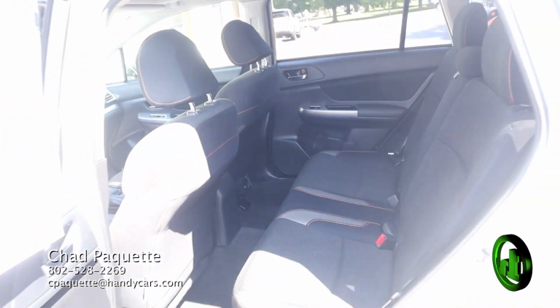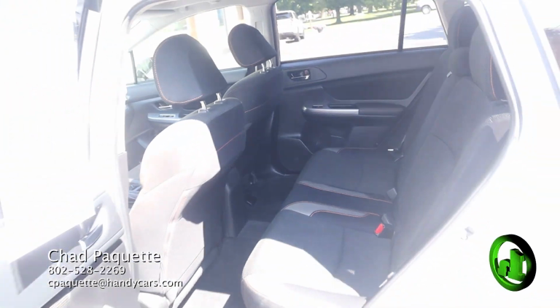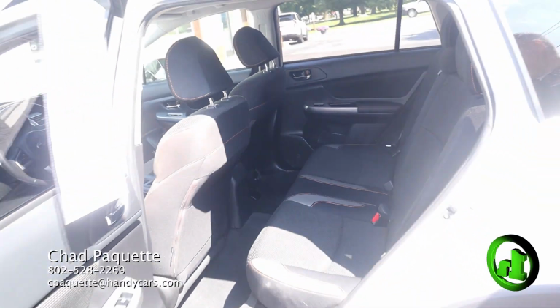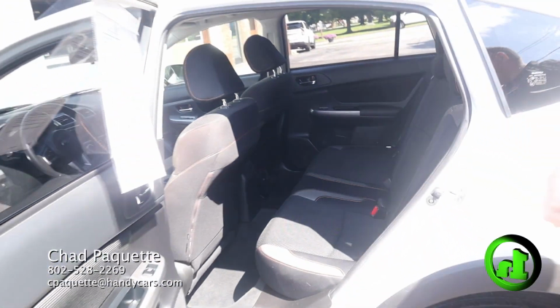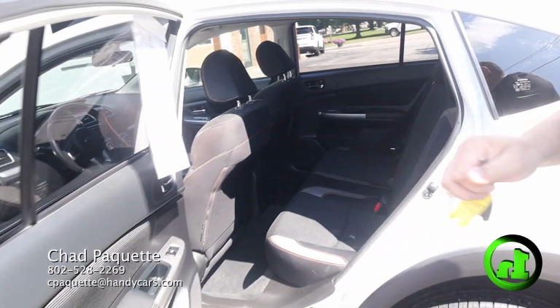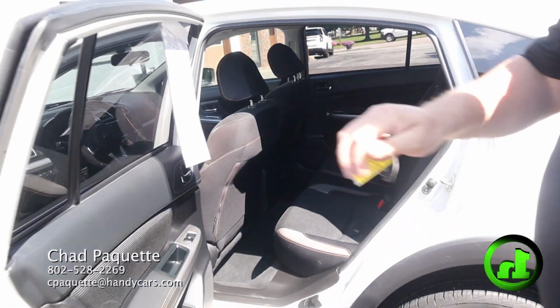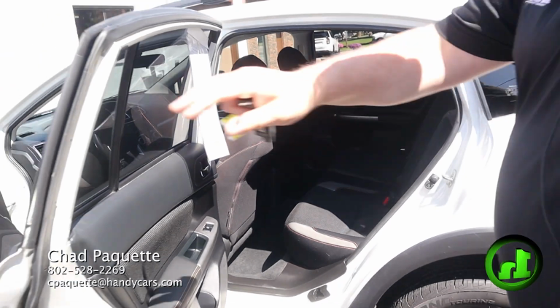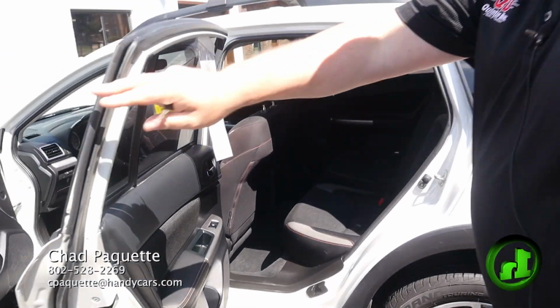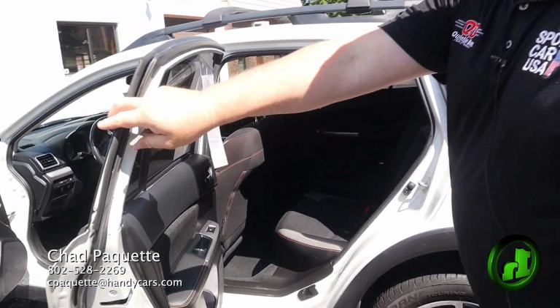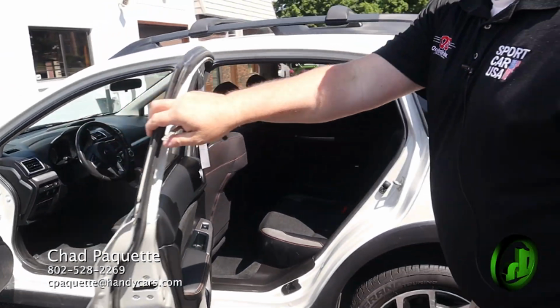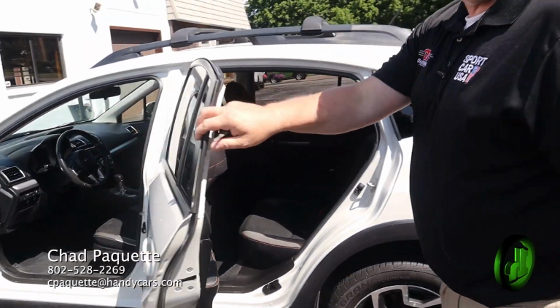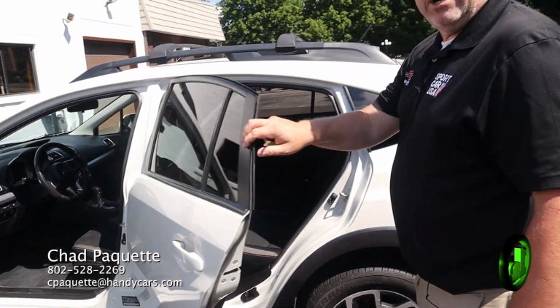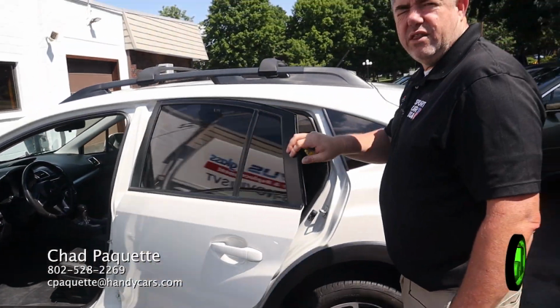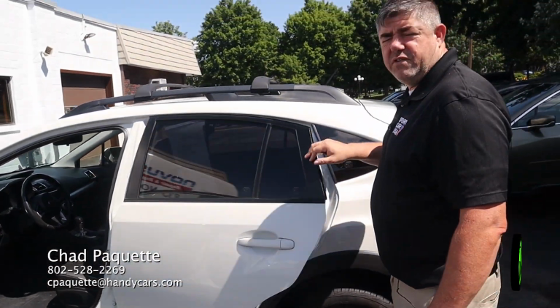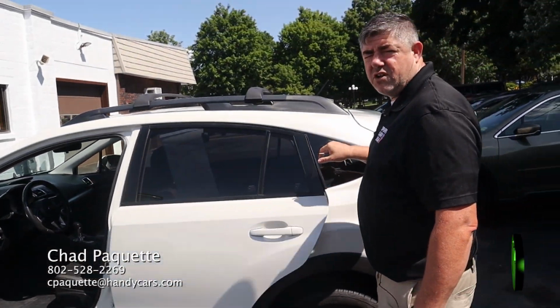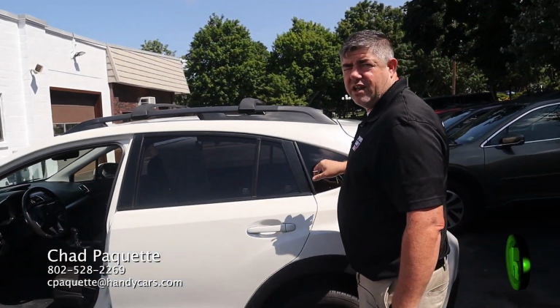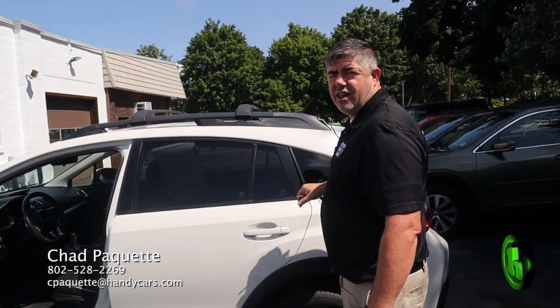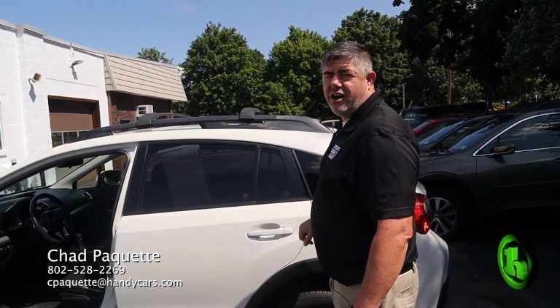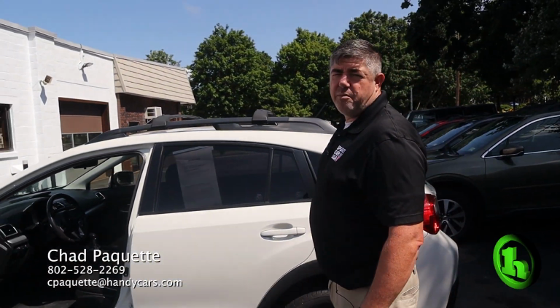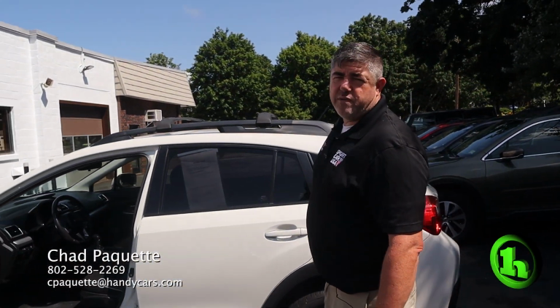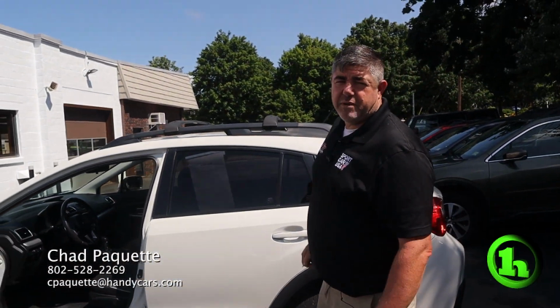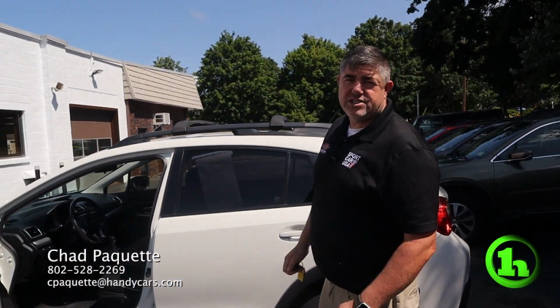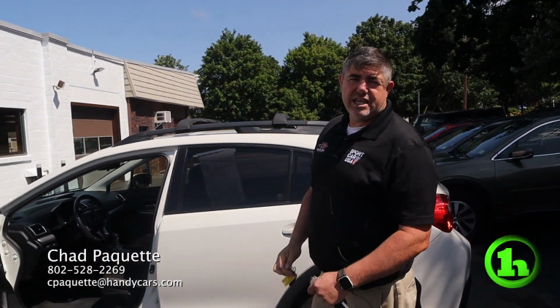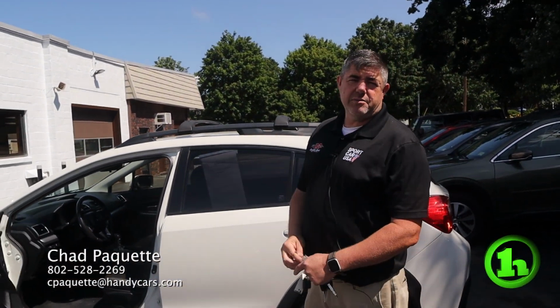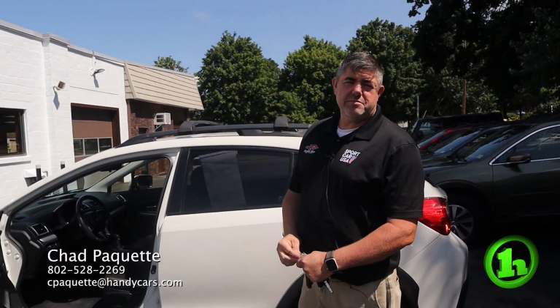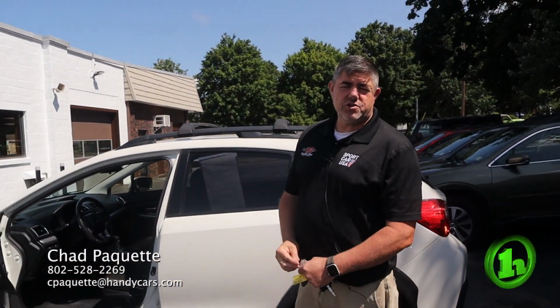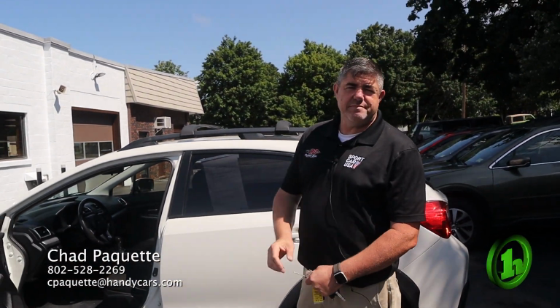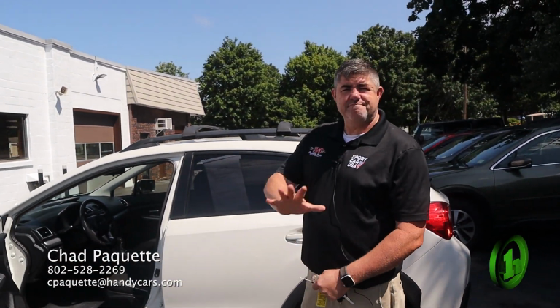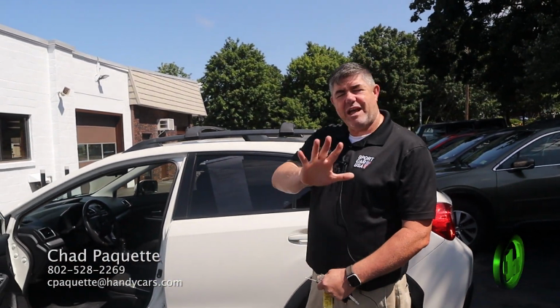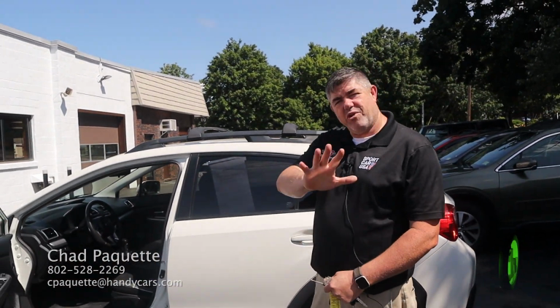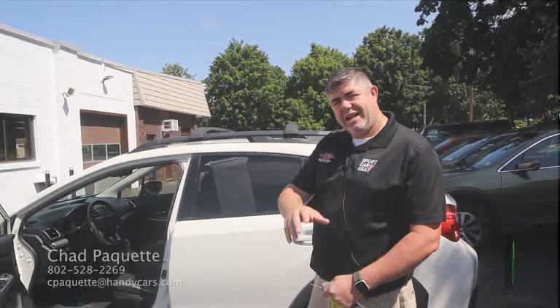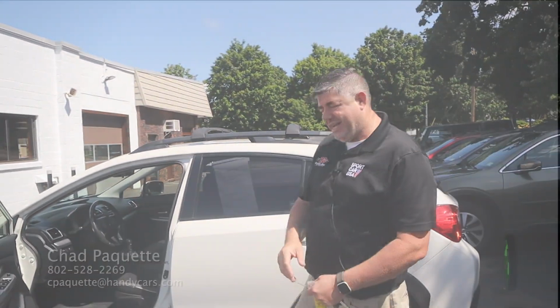If you have any questions about this vehicle or any other vehicle on the lot, all my information is at the bottom of the screen. Have a great day.